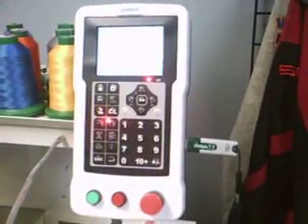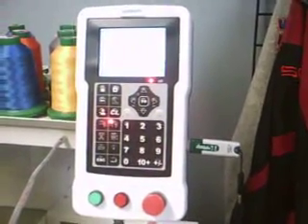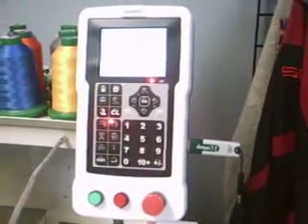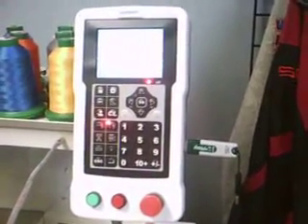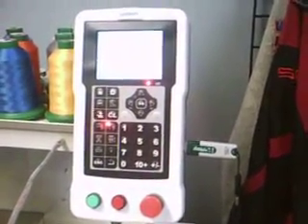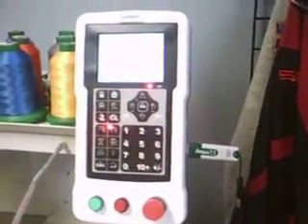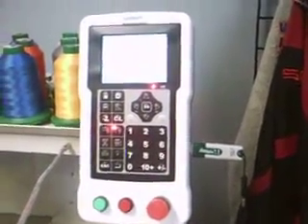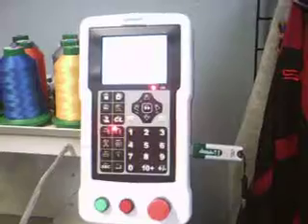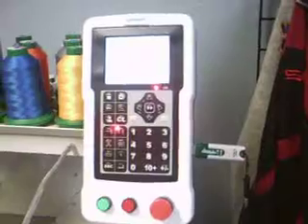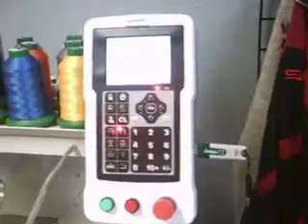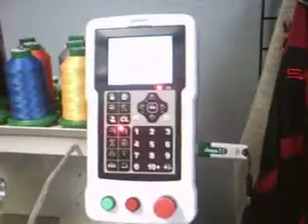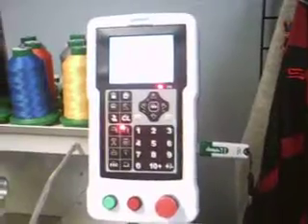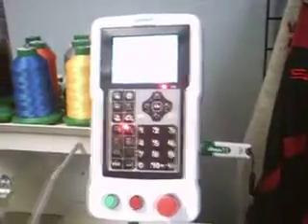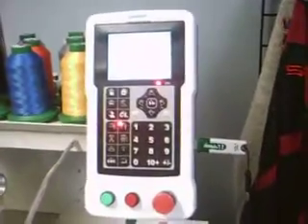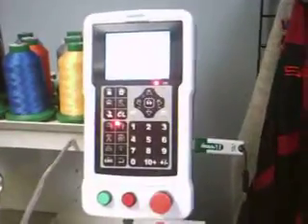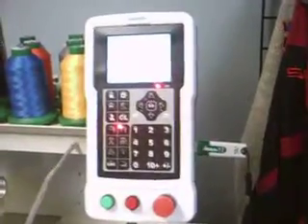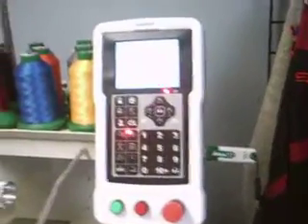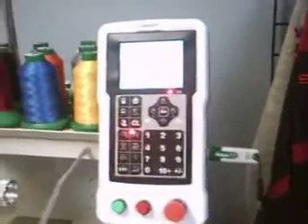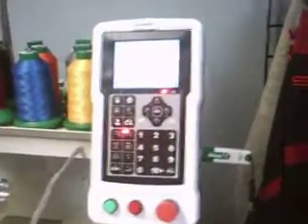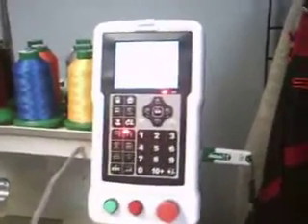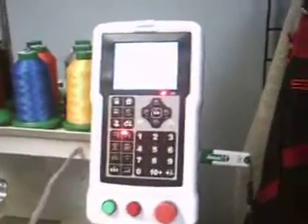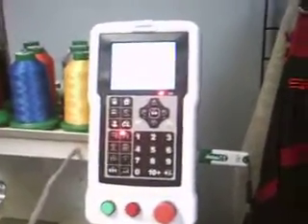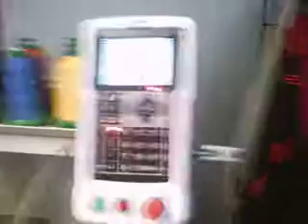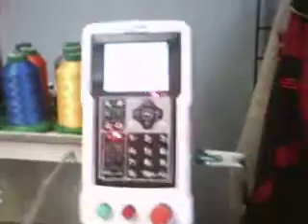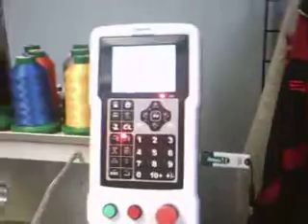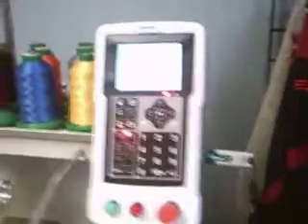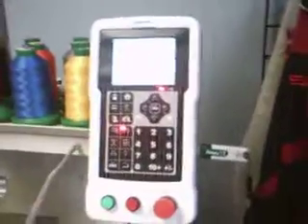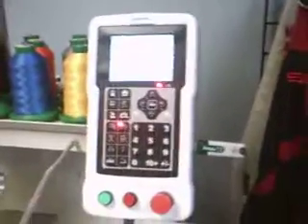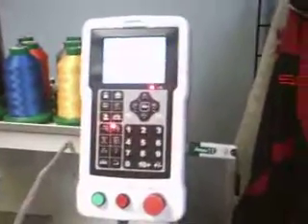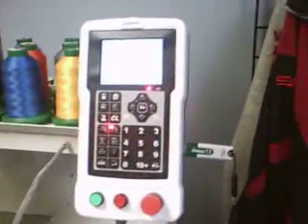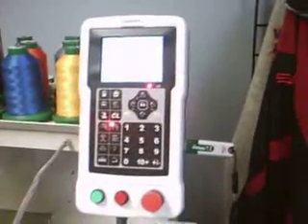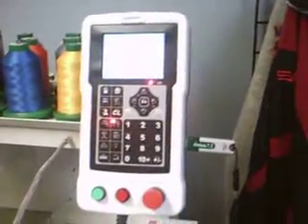The design is now entered into the embroidery machine and ready to embroider.